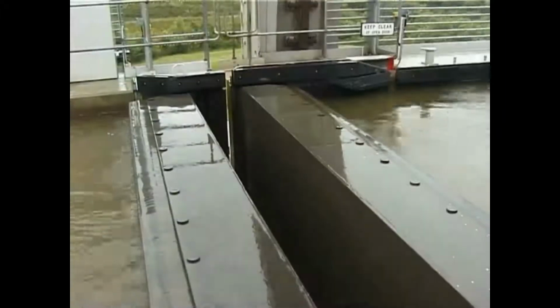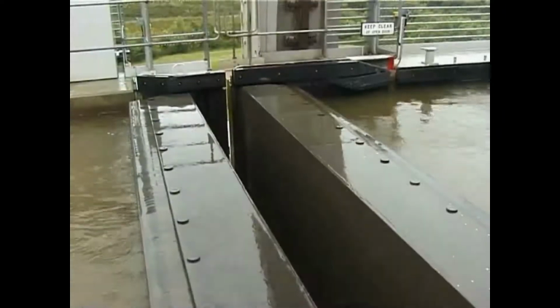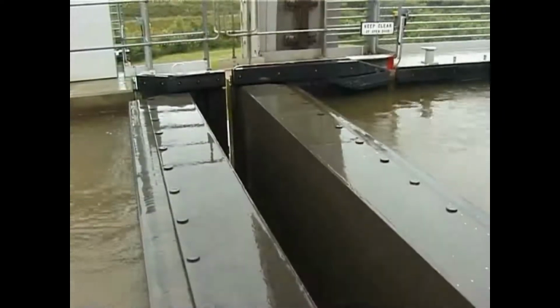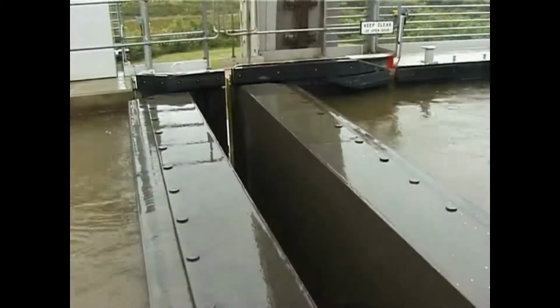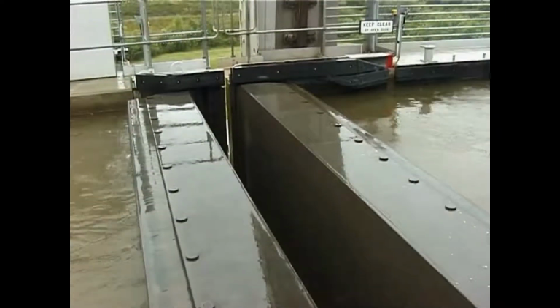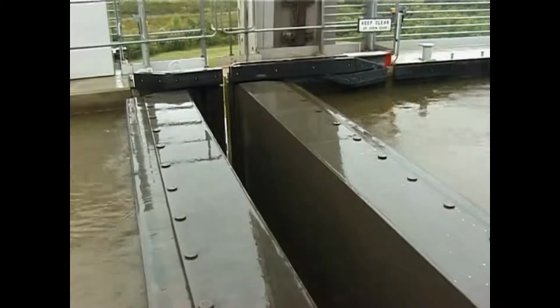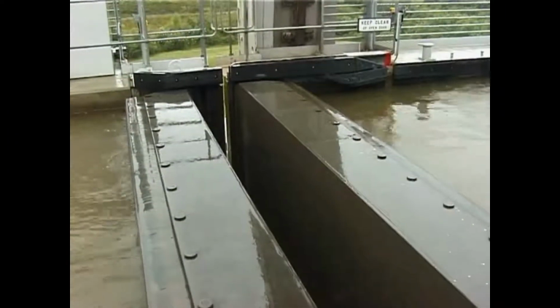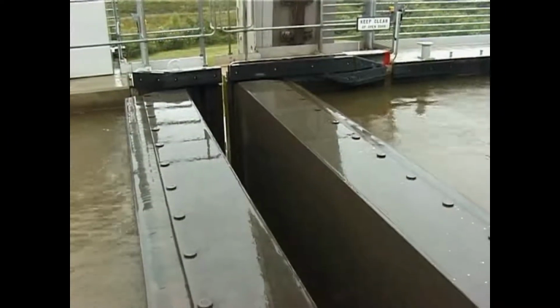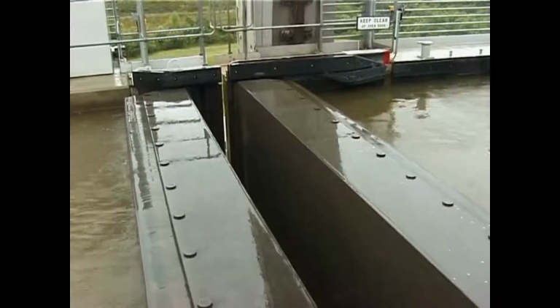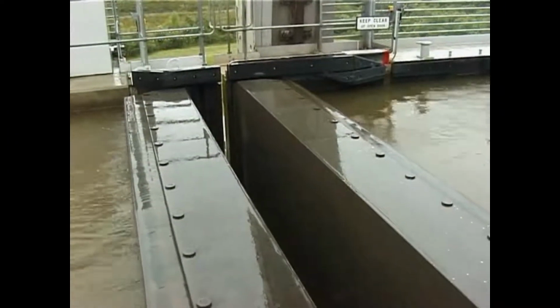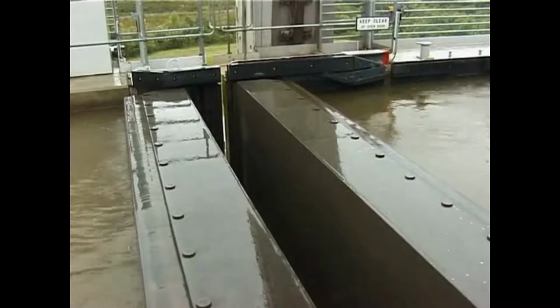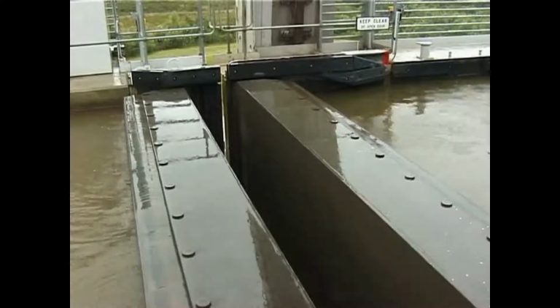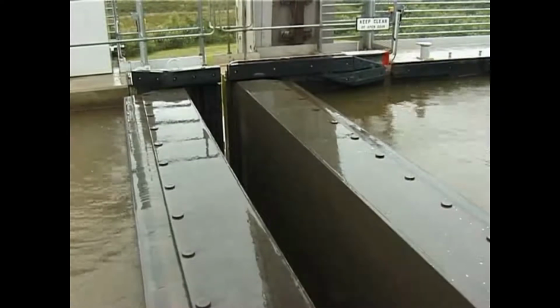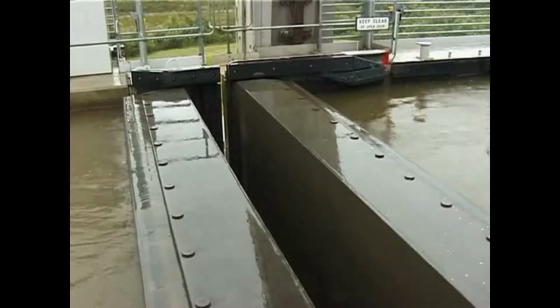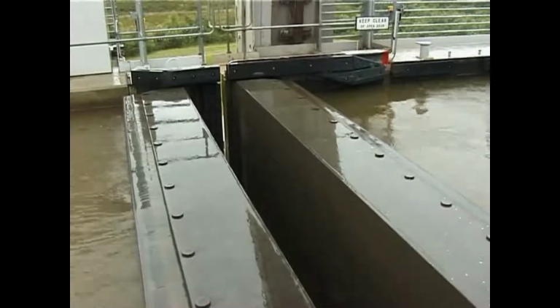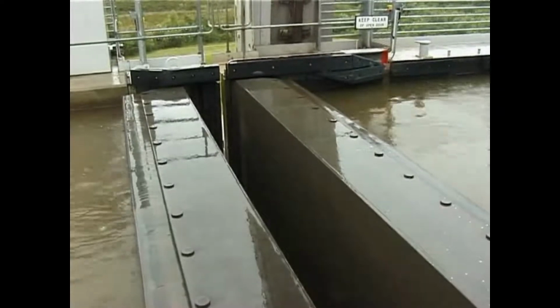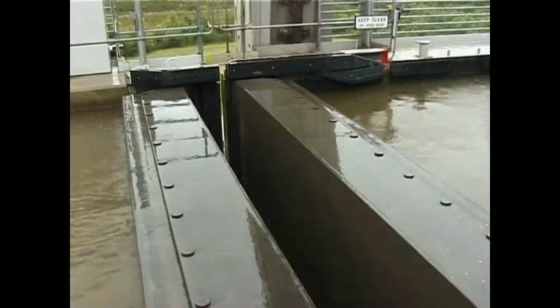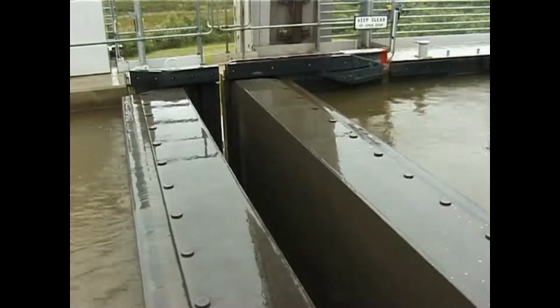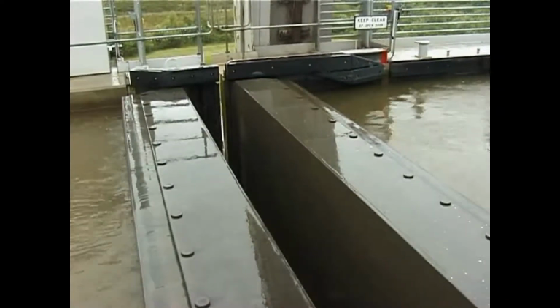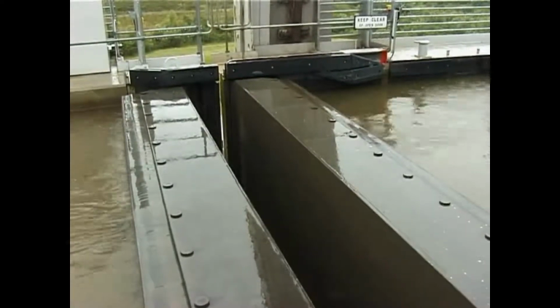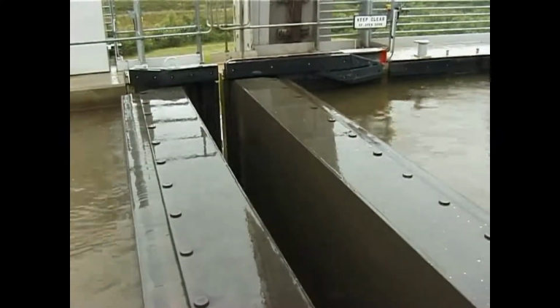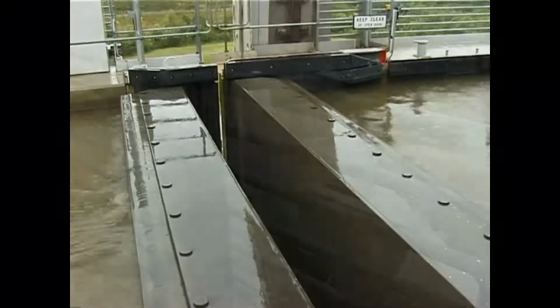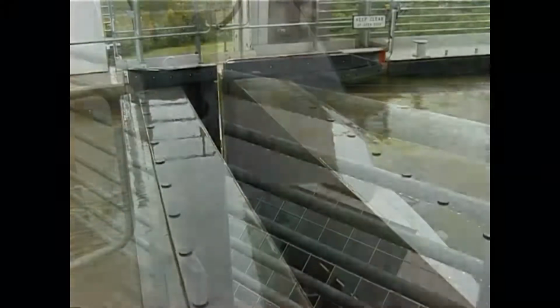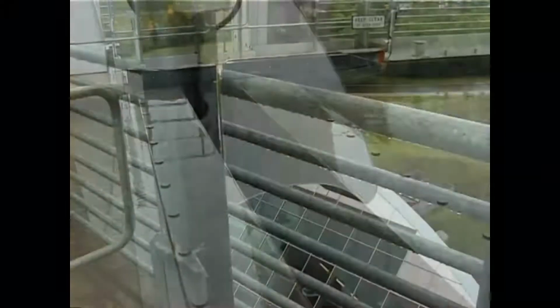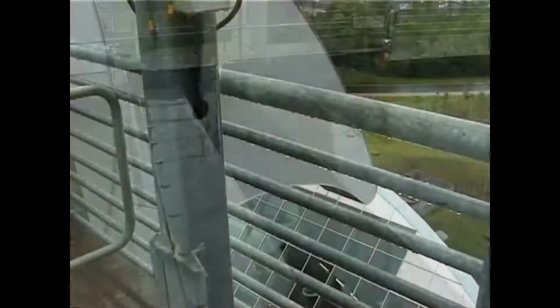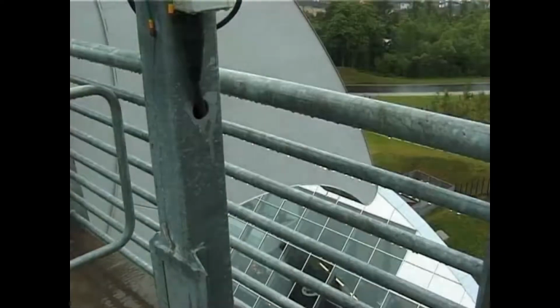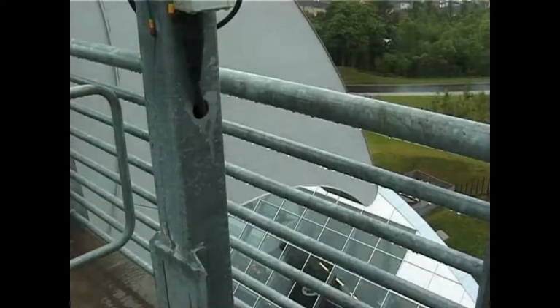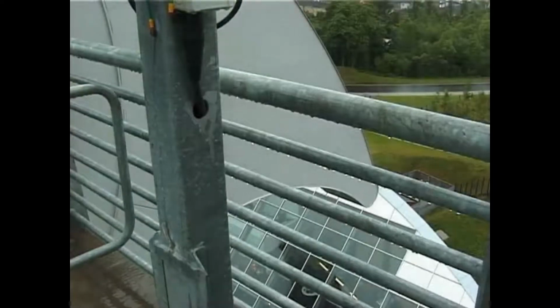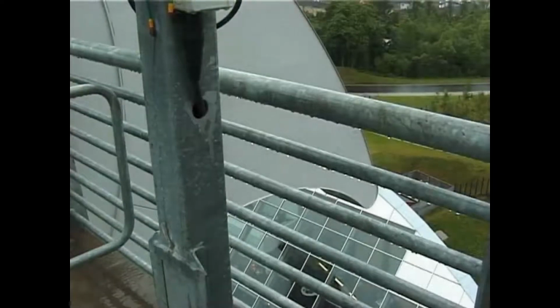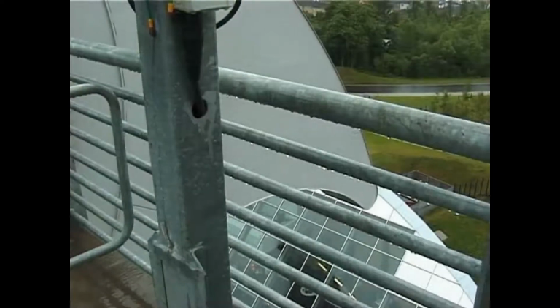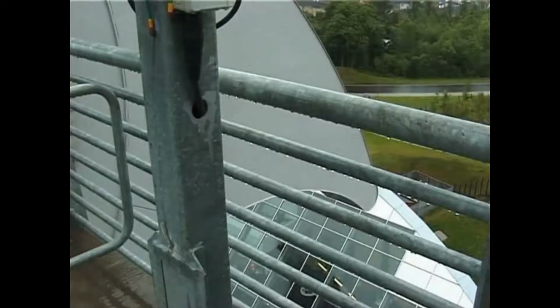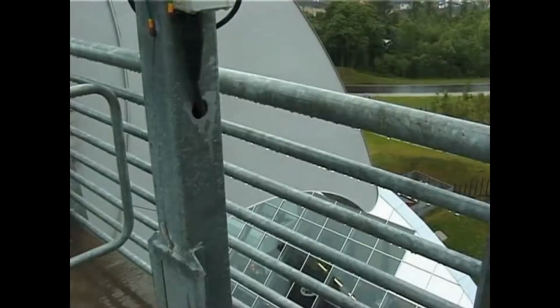The gap can now be seen, showing the gondola completely separated from the aqueduct. The journey down begins.